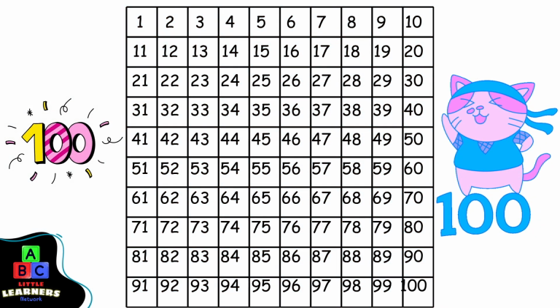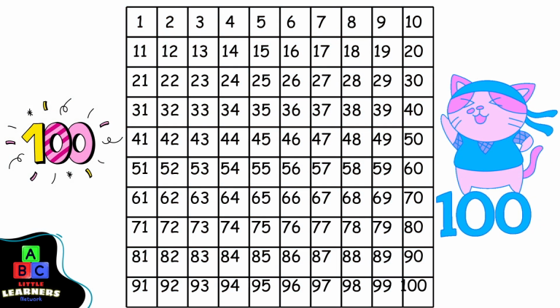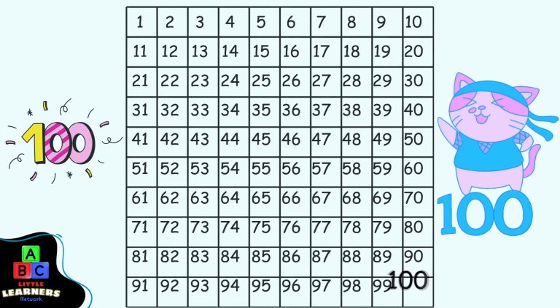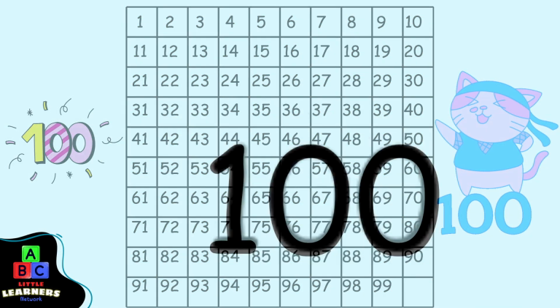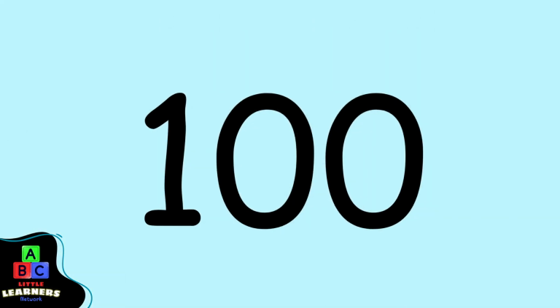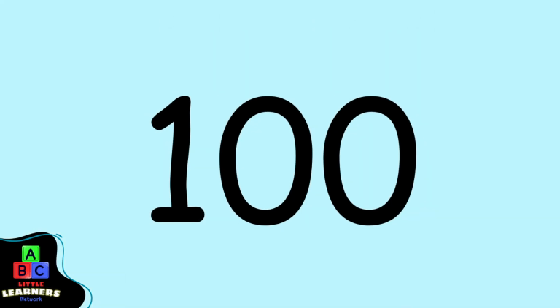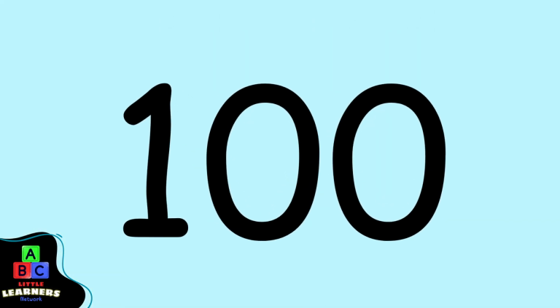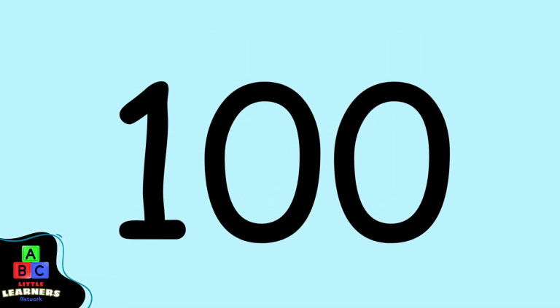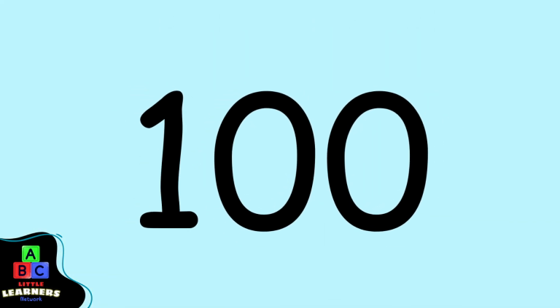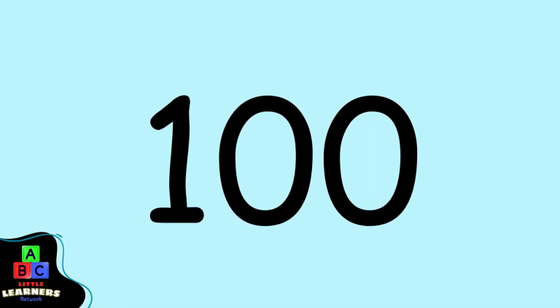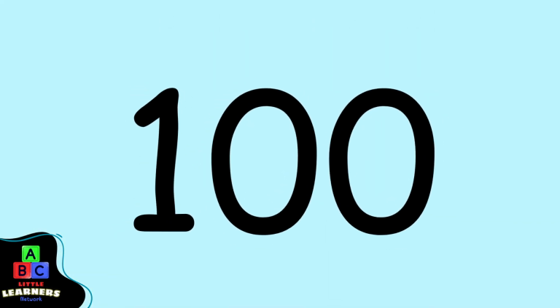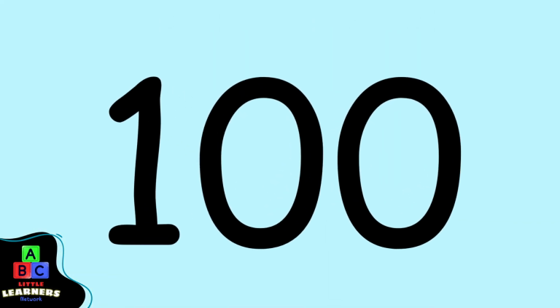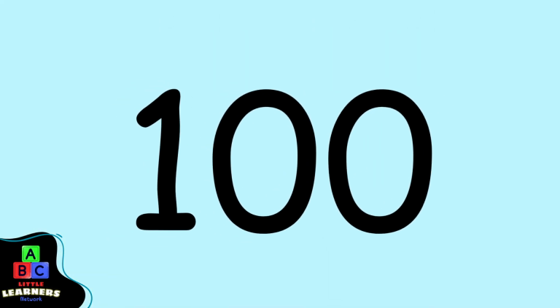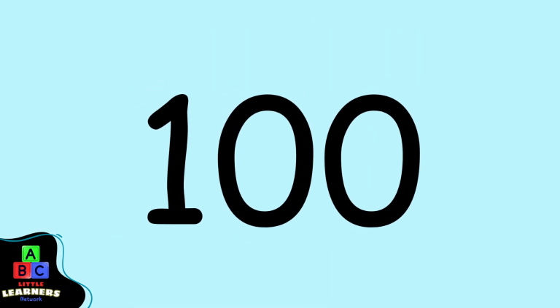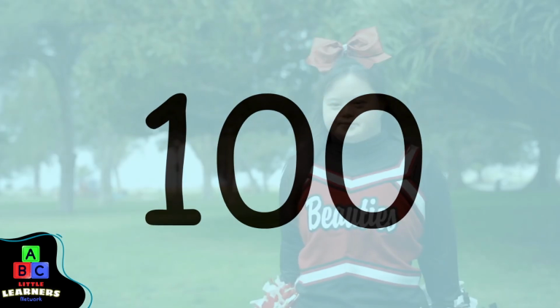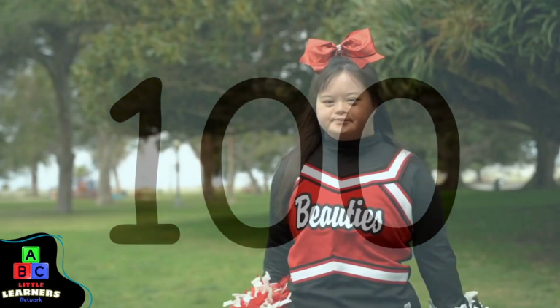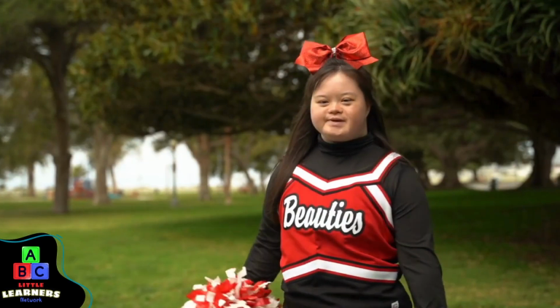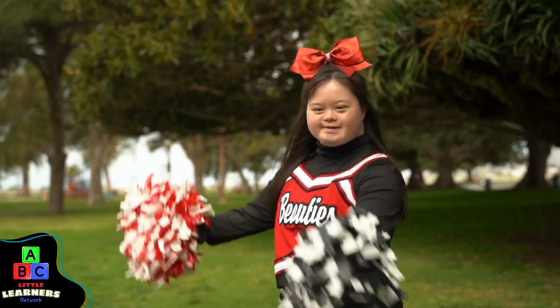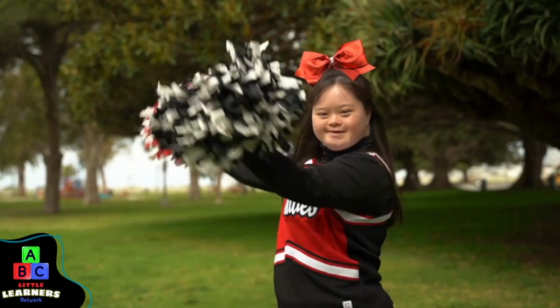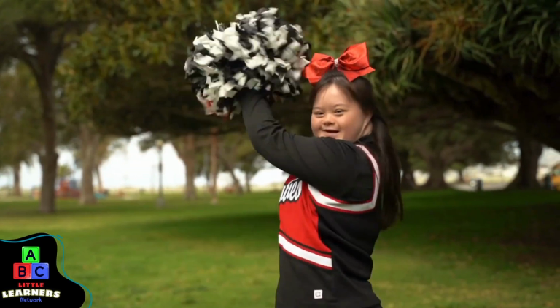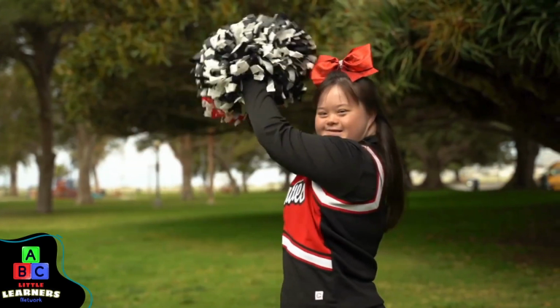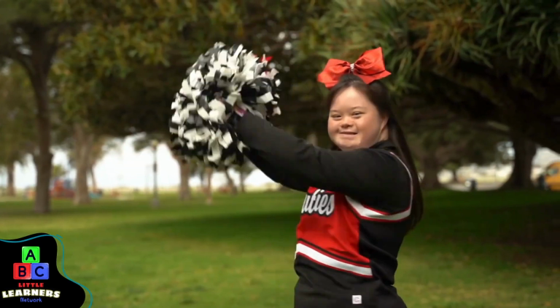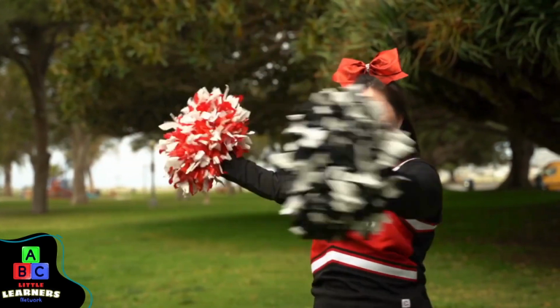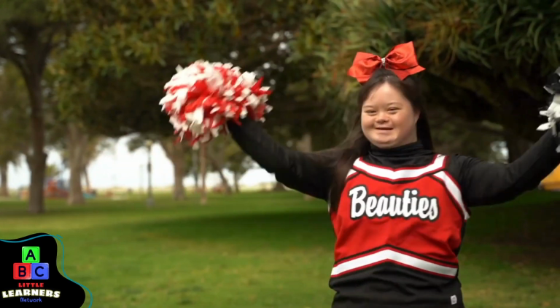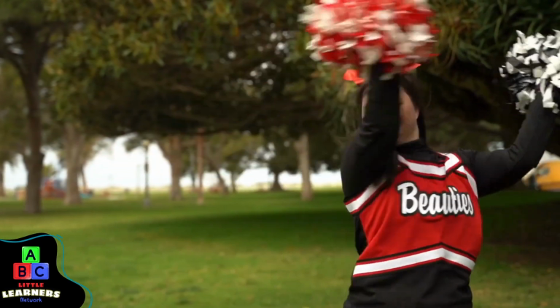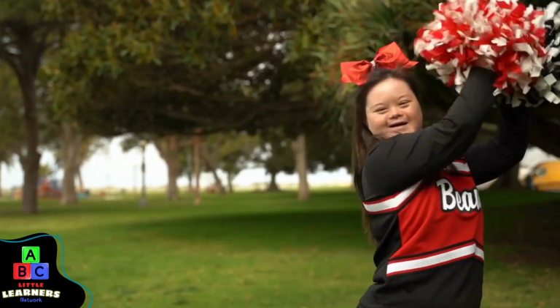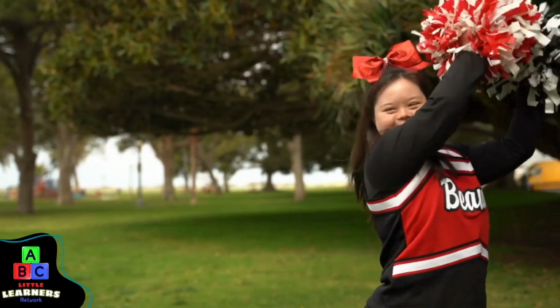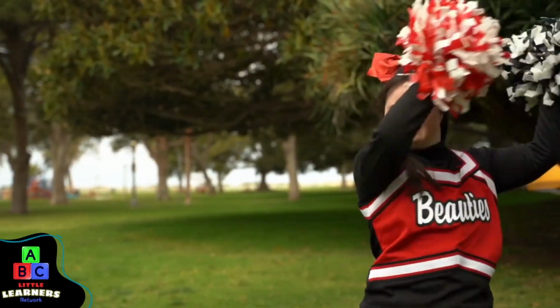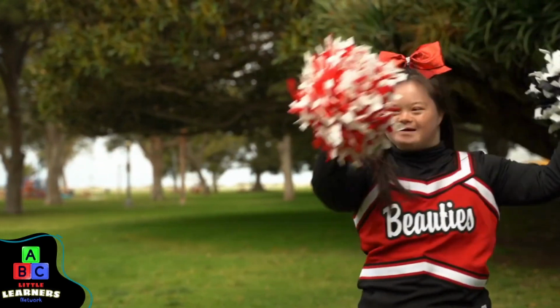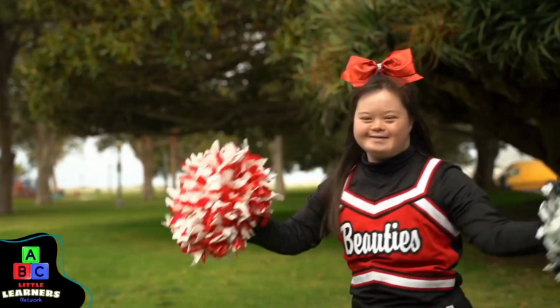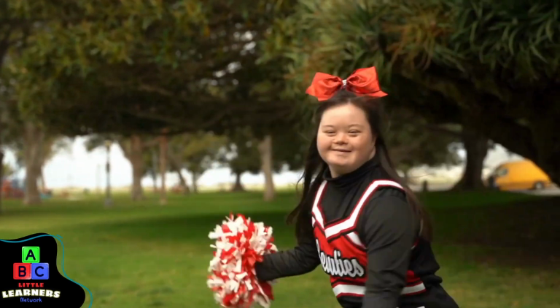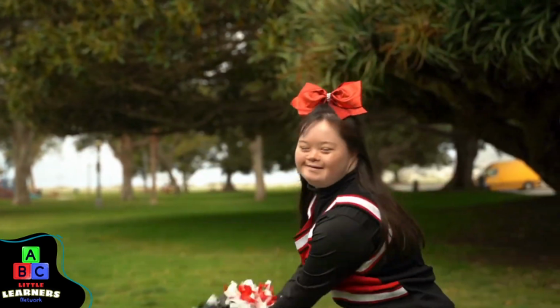We made it to 100! Good job, Little Learners. Woohoo!